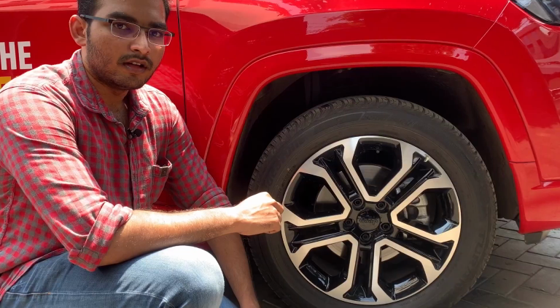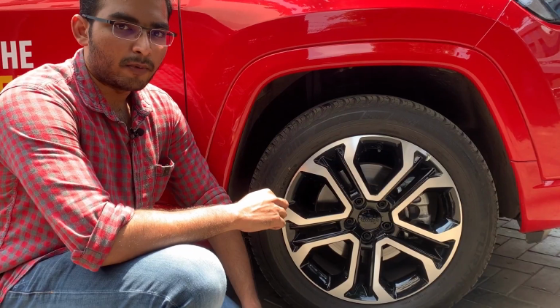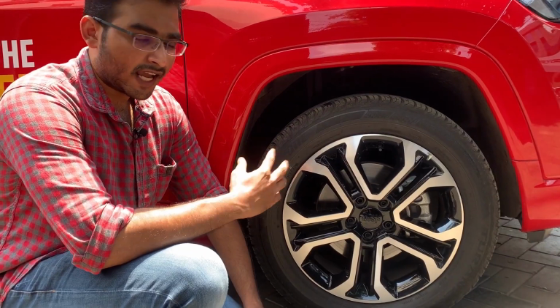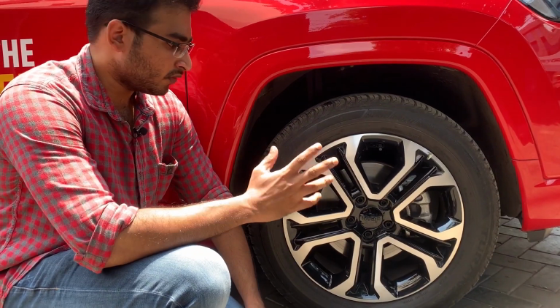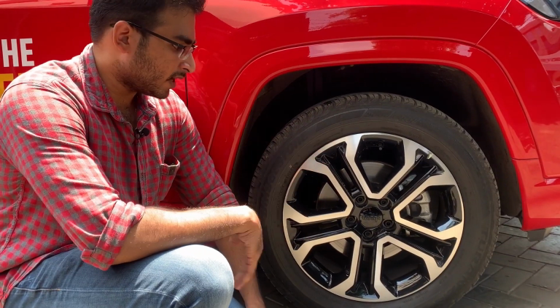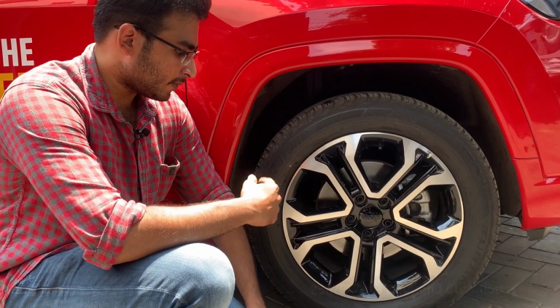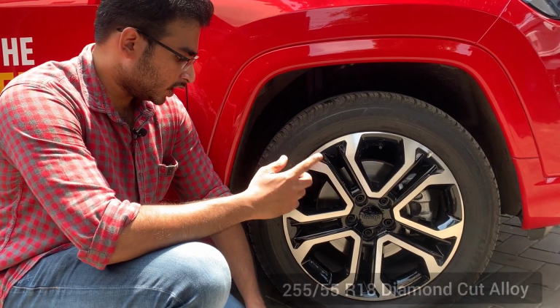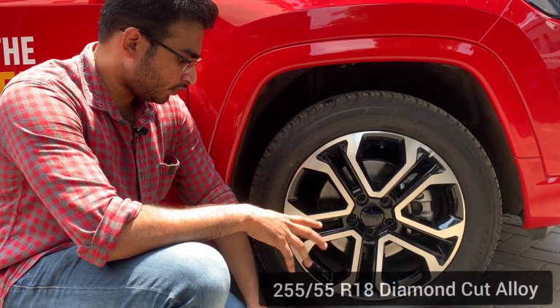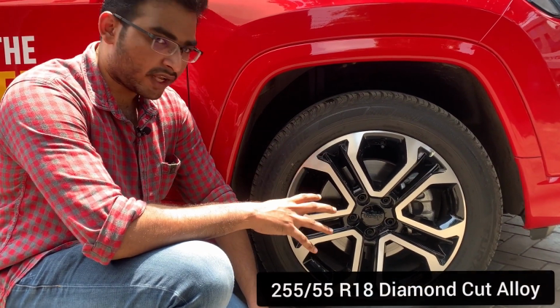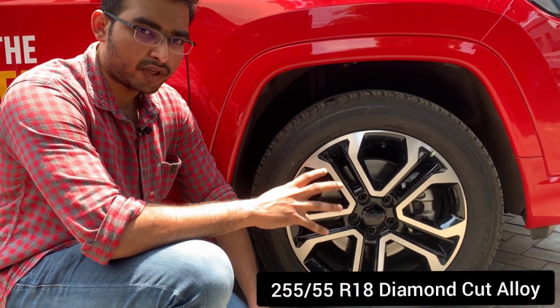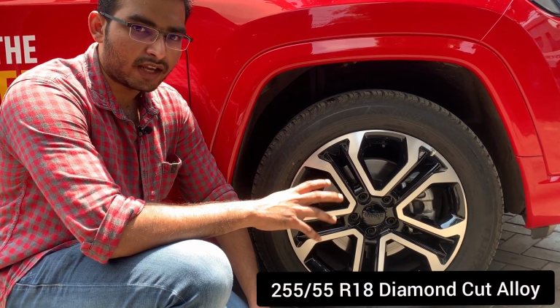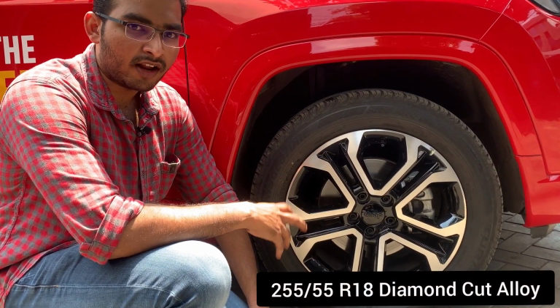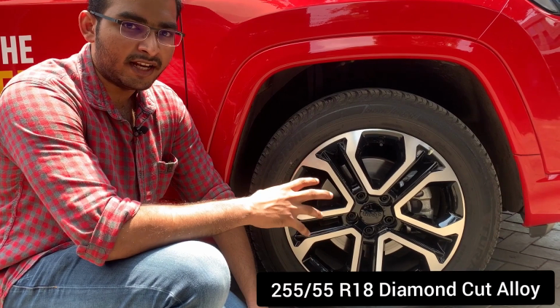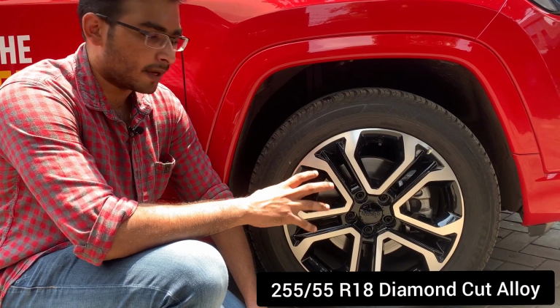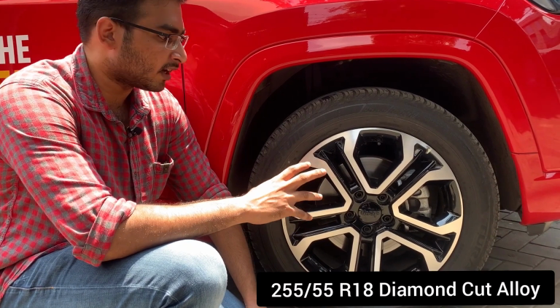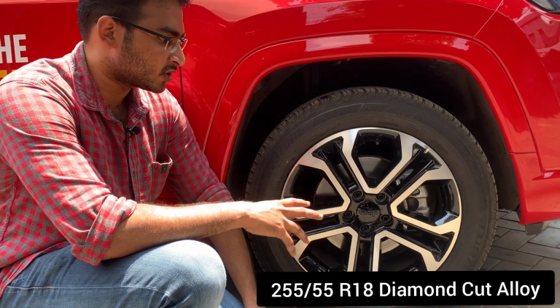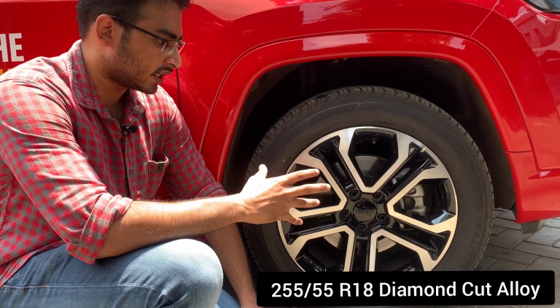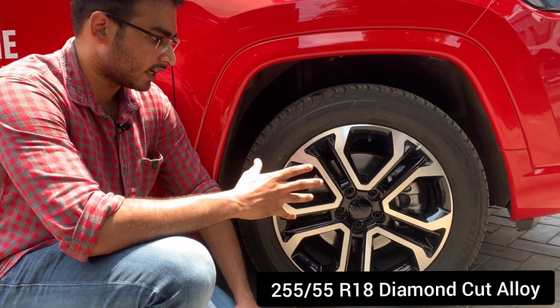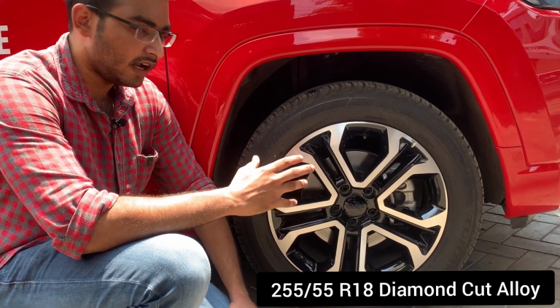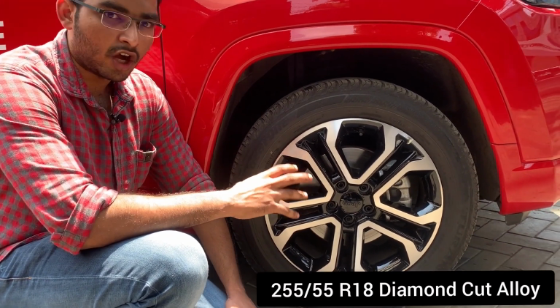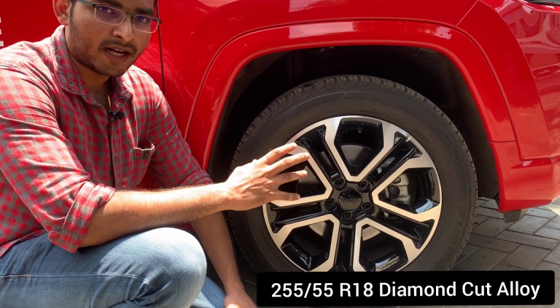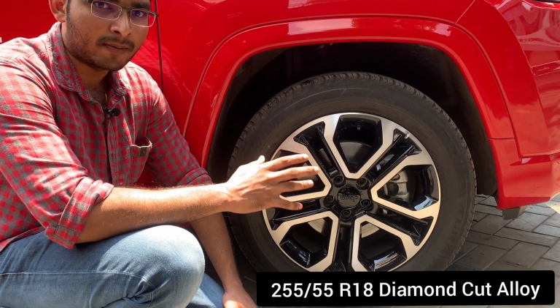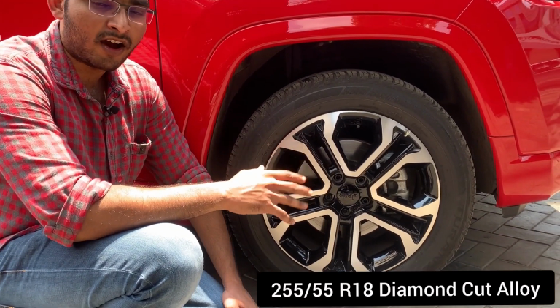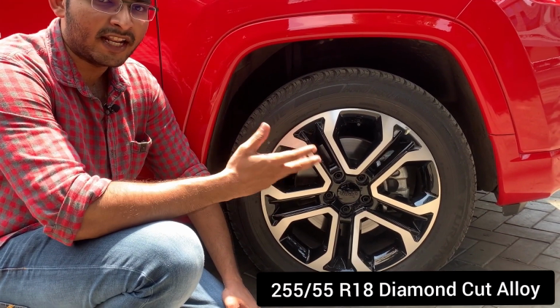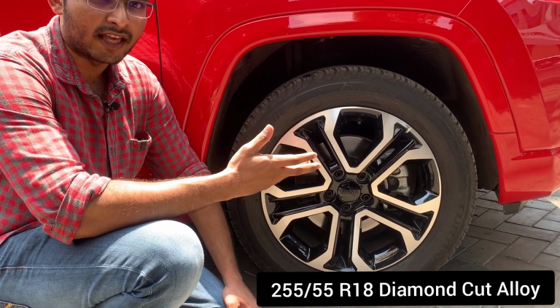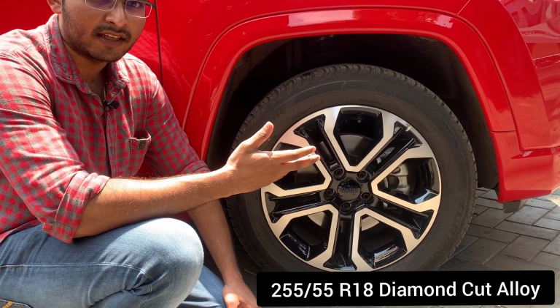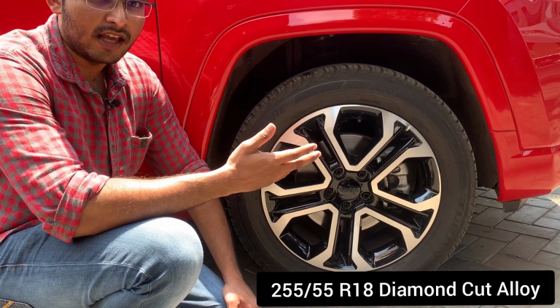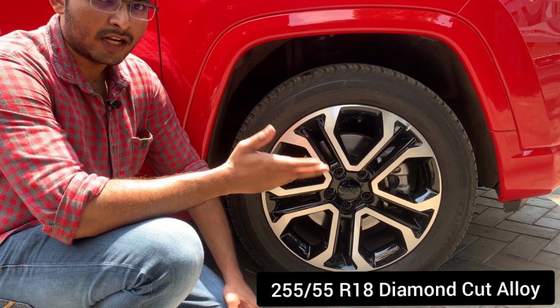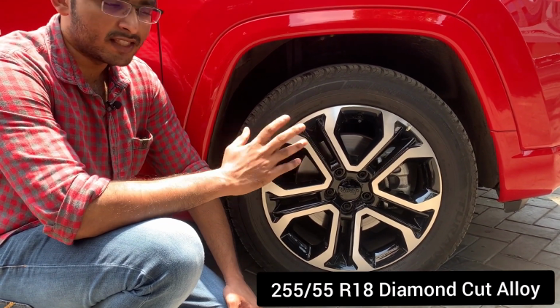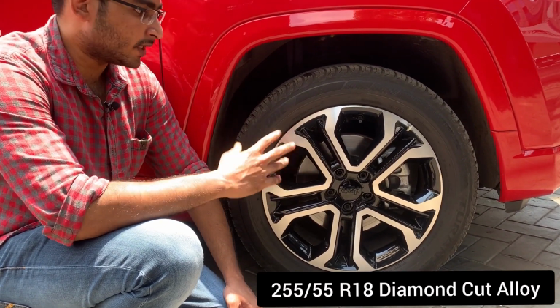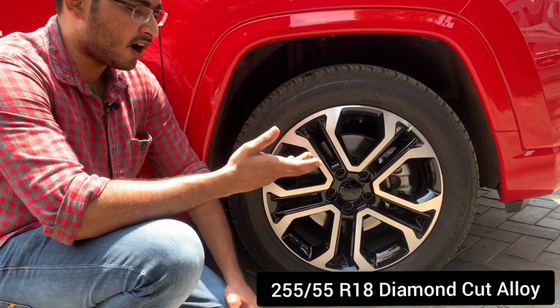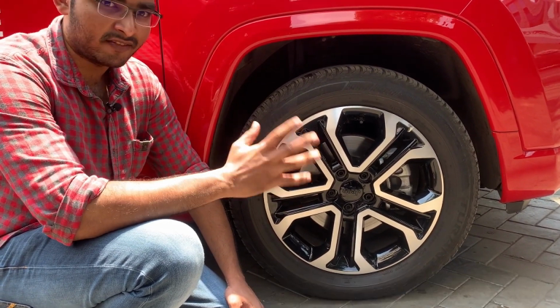The tire profile is 255/55 R18 diamond cut alloys in the top-end variant, and R17 alloys in lower variants.